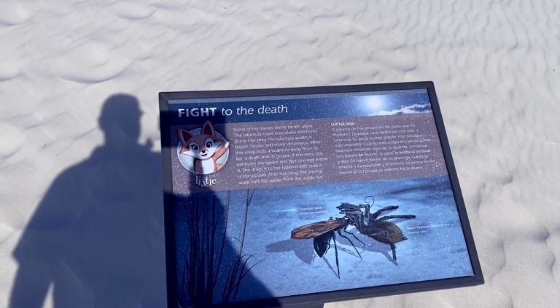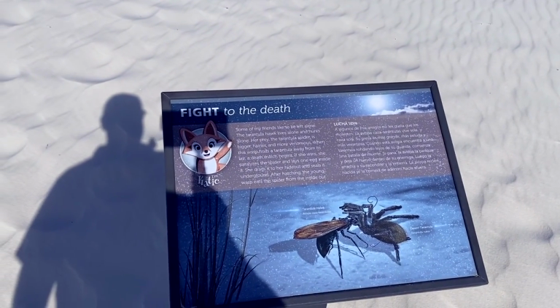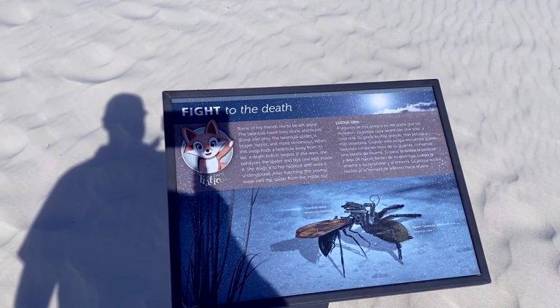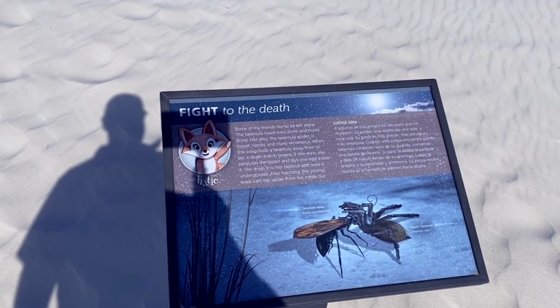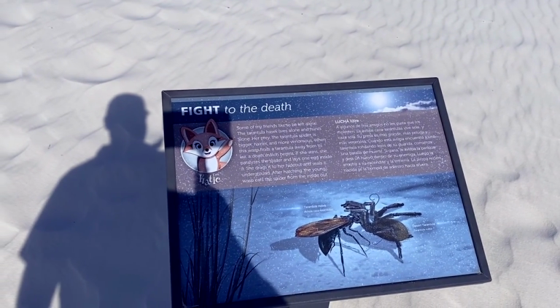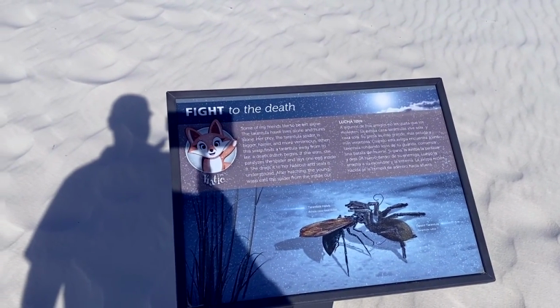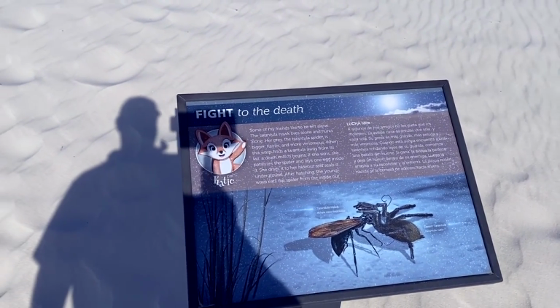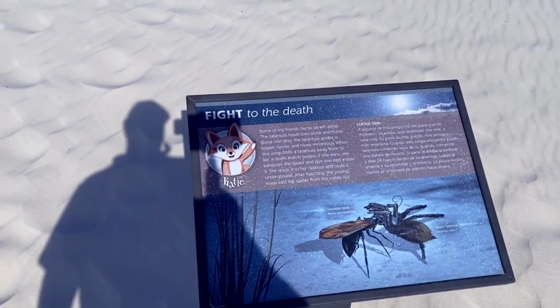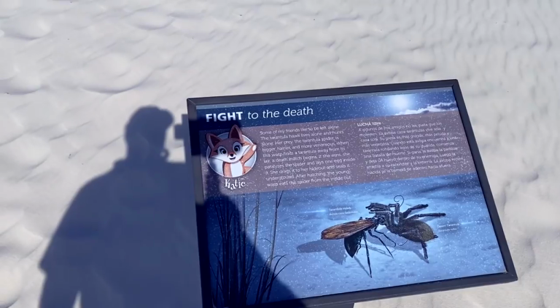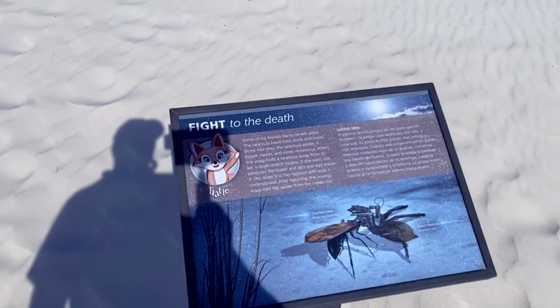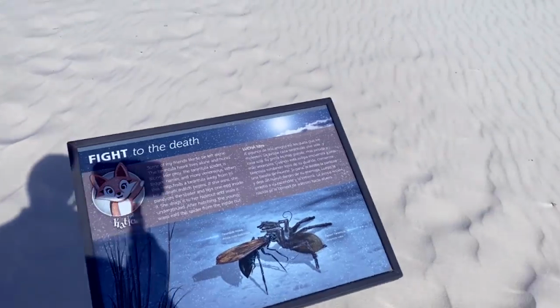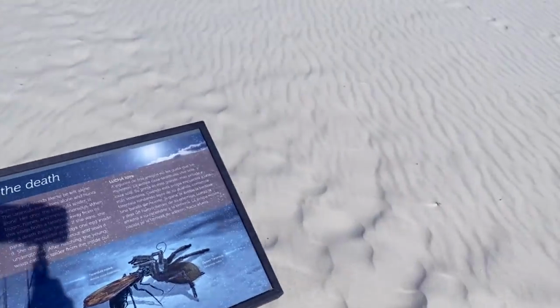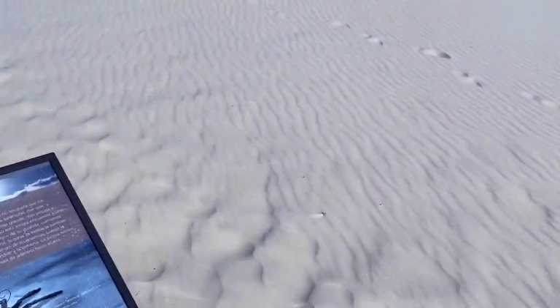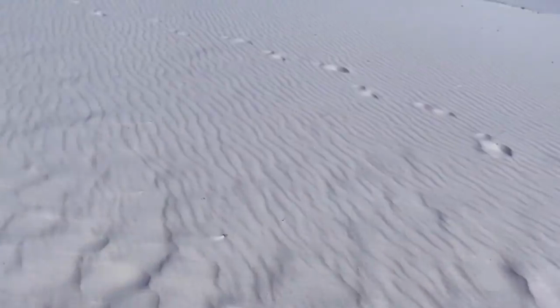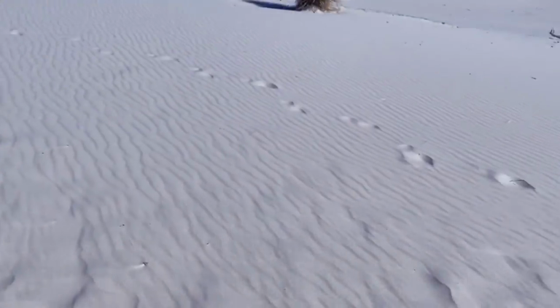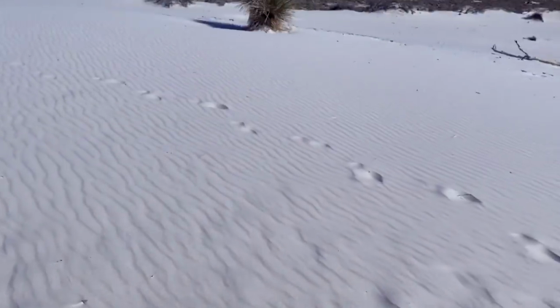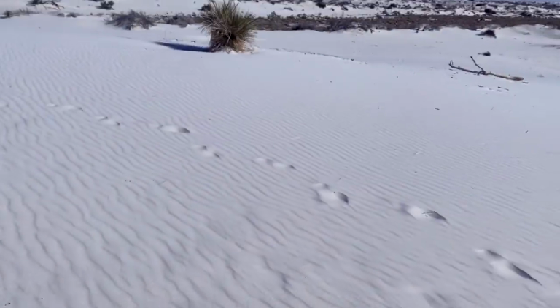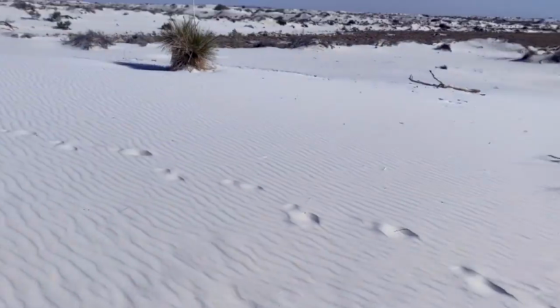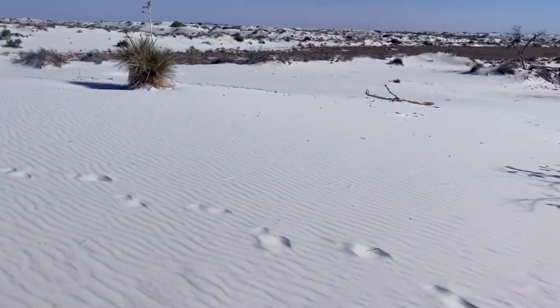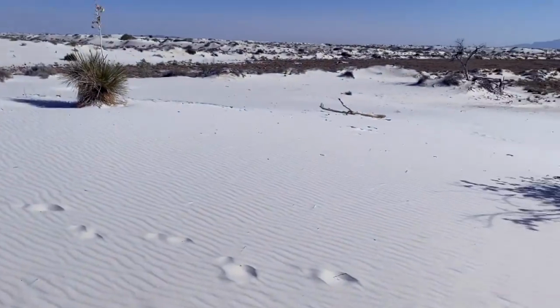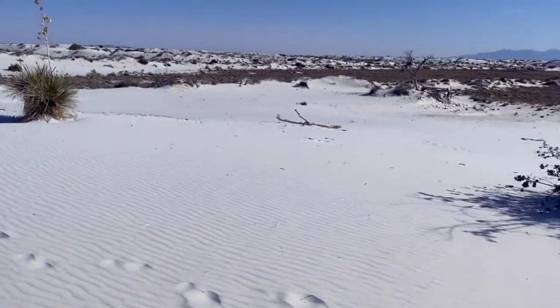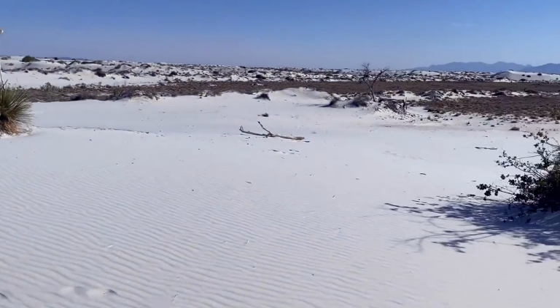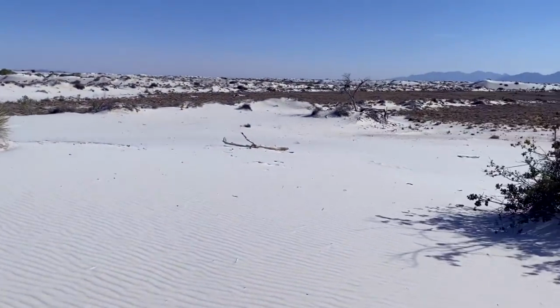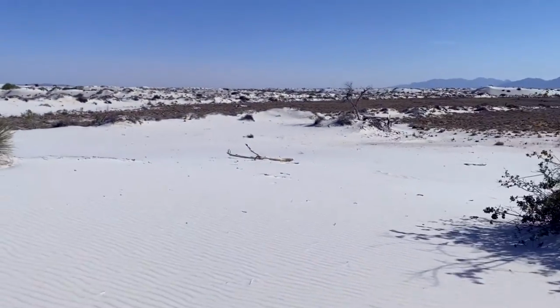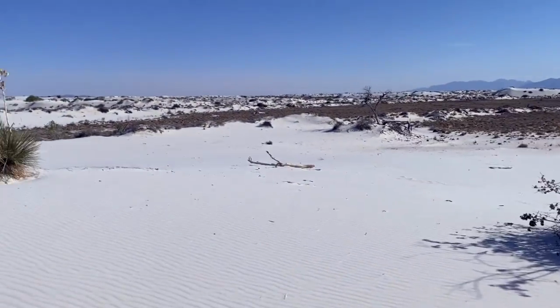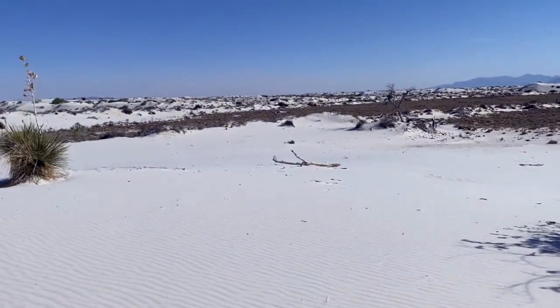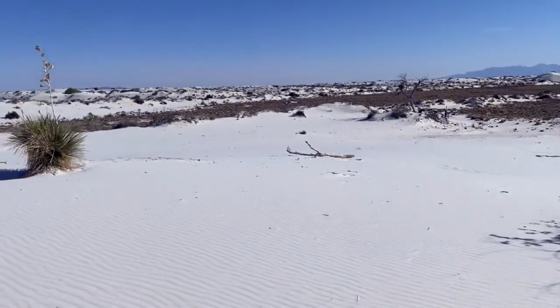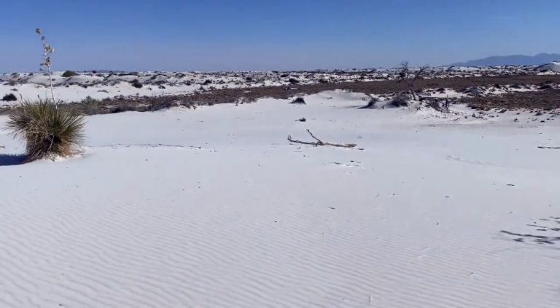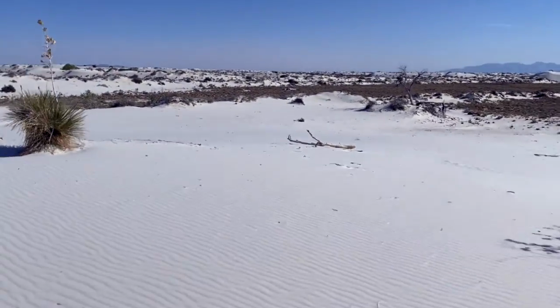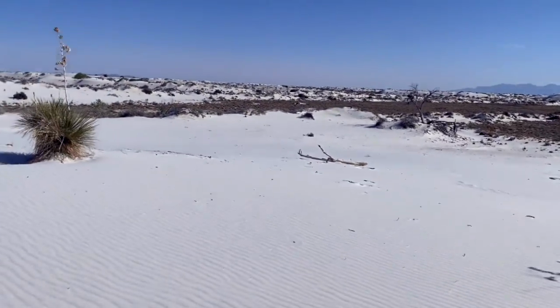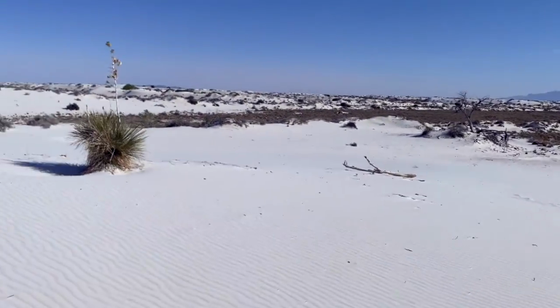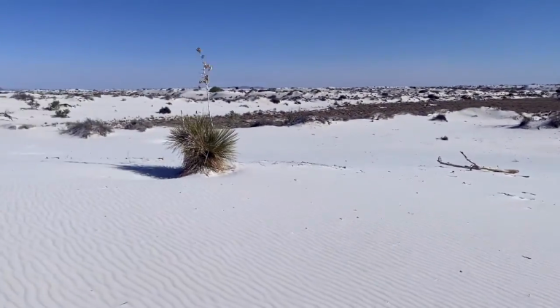Tarantulas and tarantula hawks — fight to the death. The tarantulas are breeding right now, but I haven't seen any.